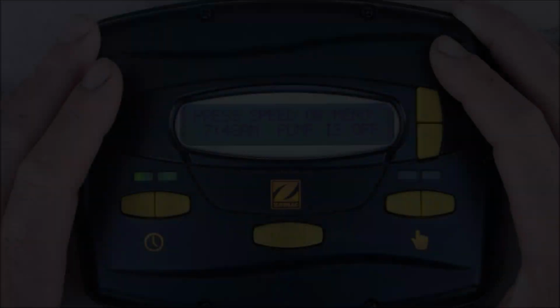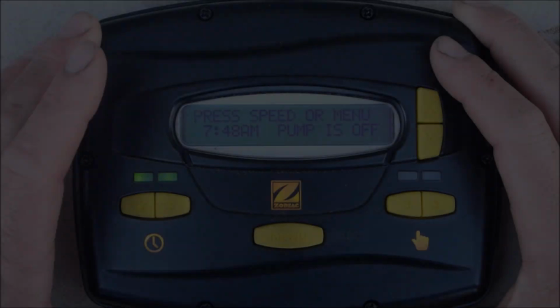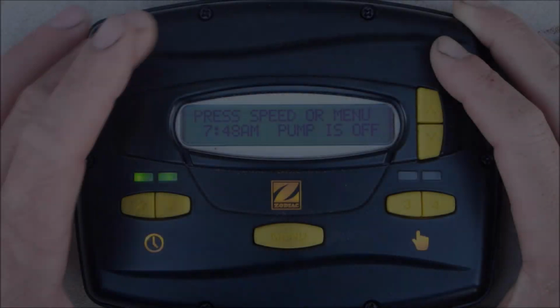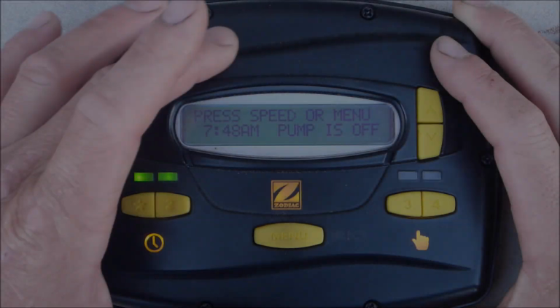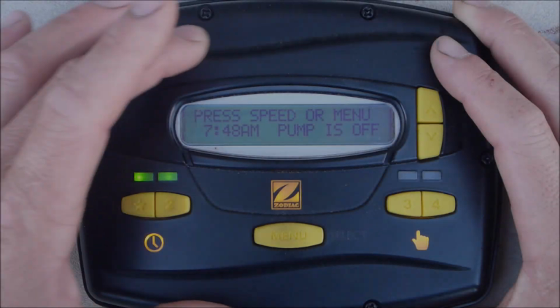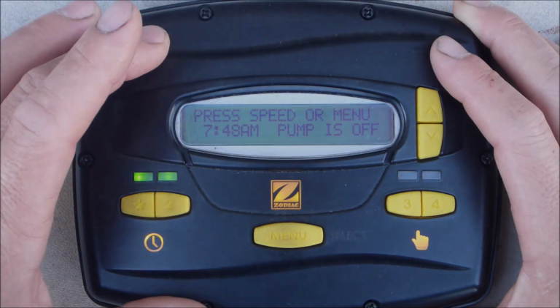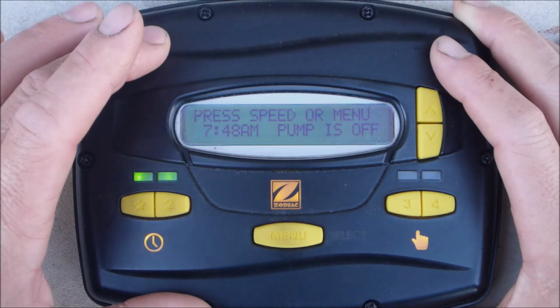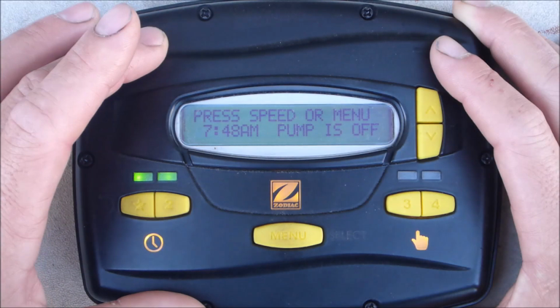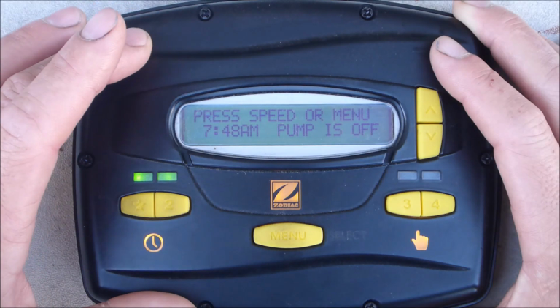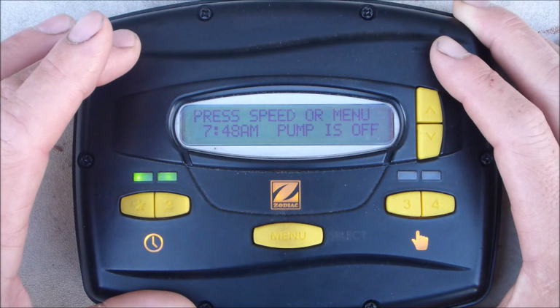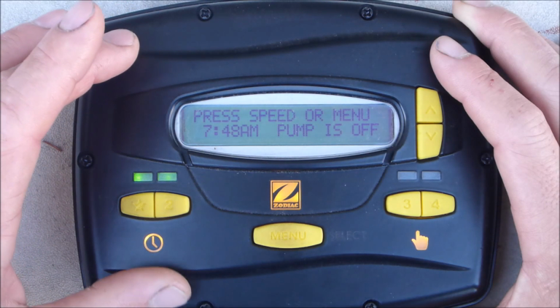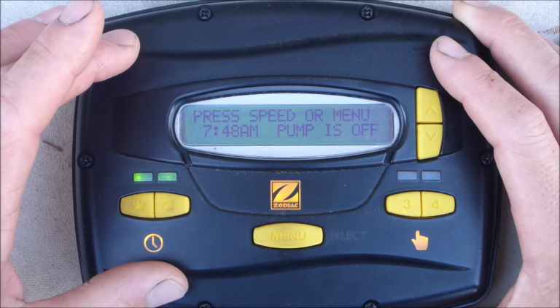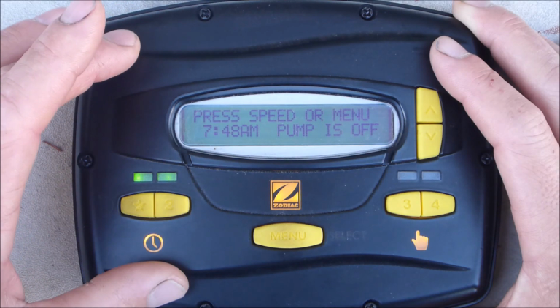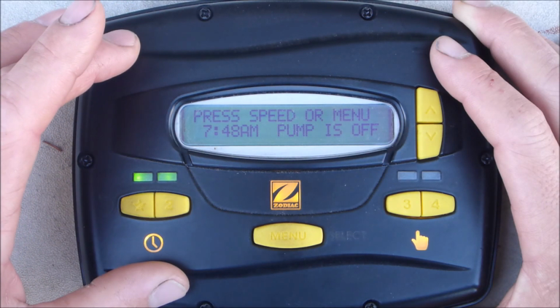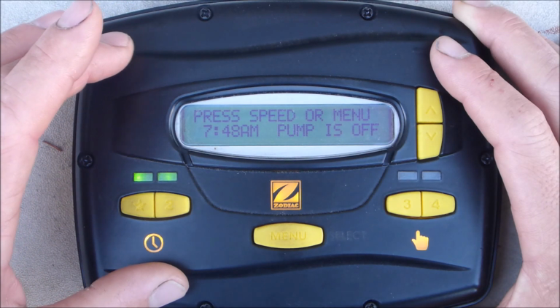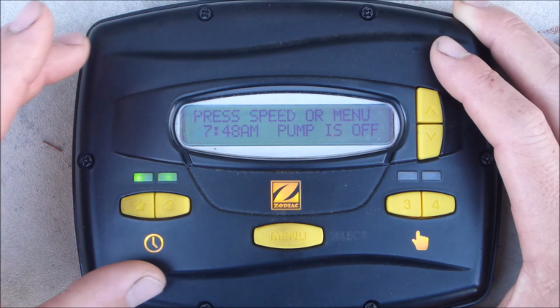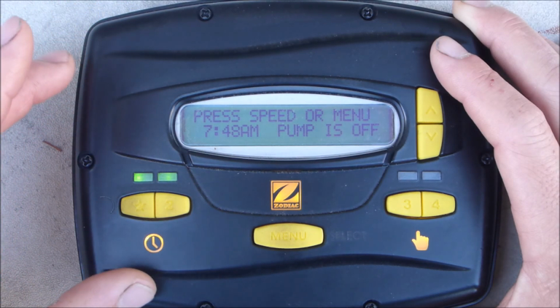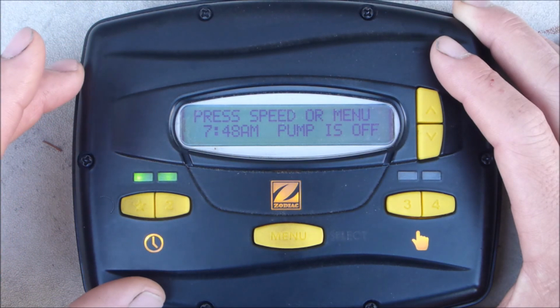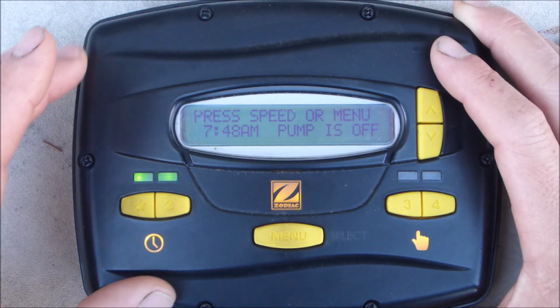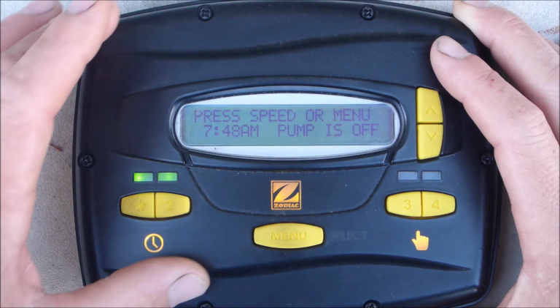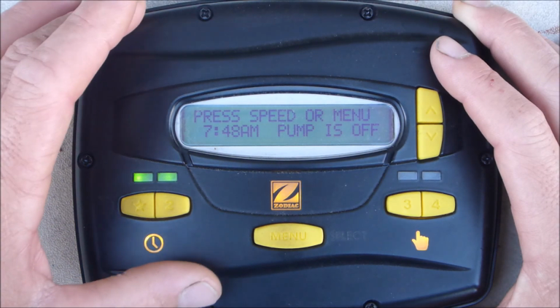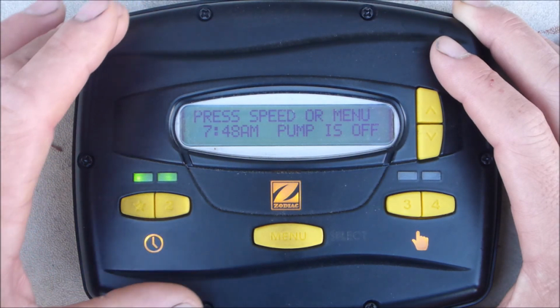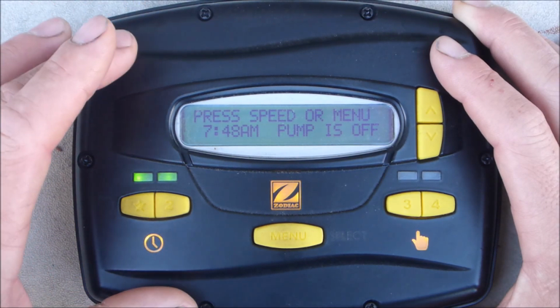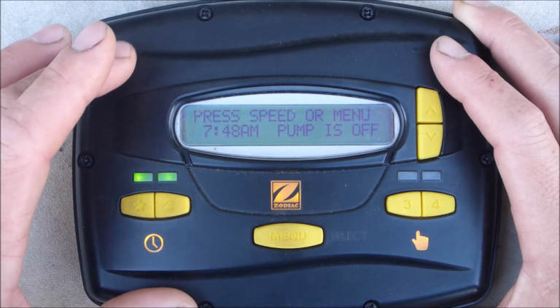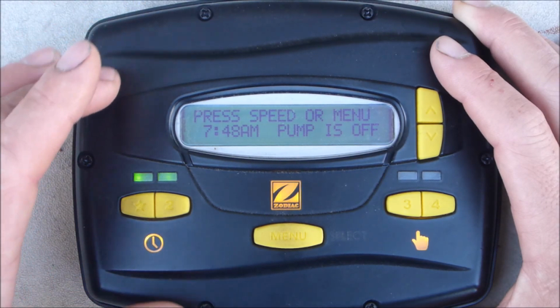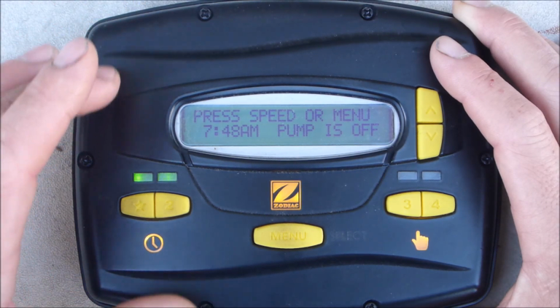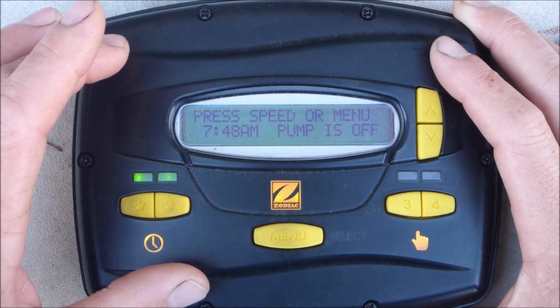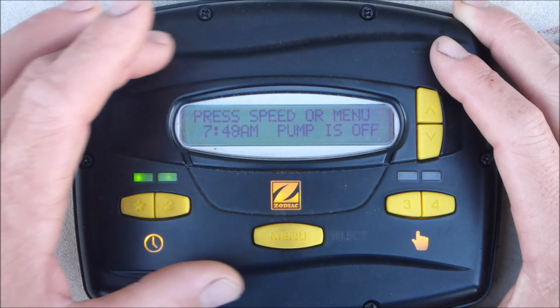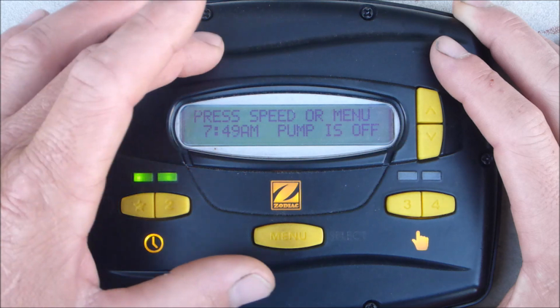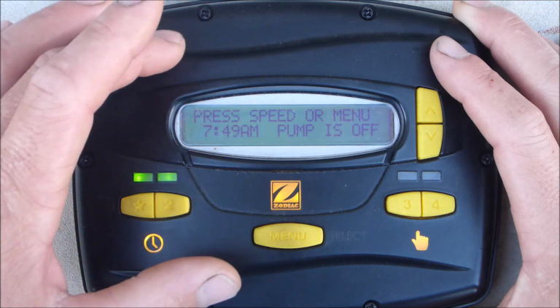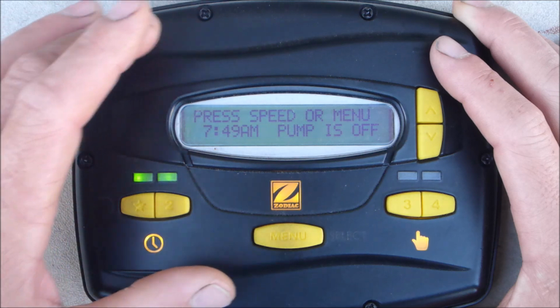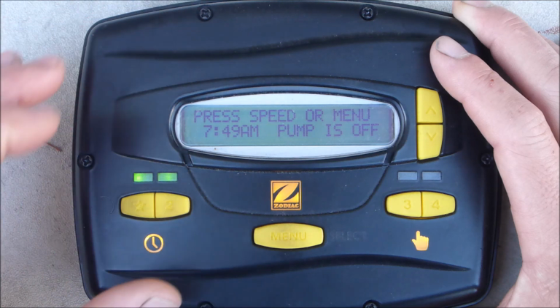That's the basic setup and programming of the JEP-R. If you want to do some more advanced programming, you can refer to the owner's manual.